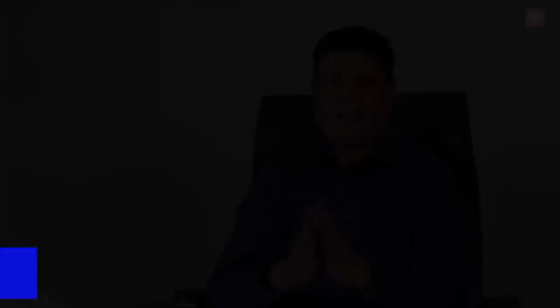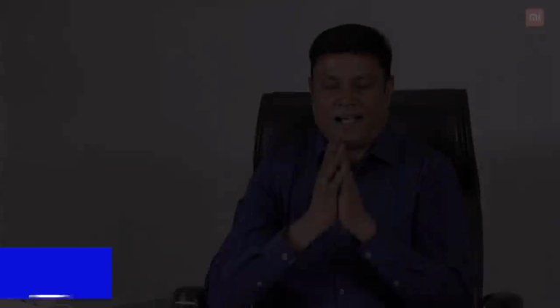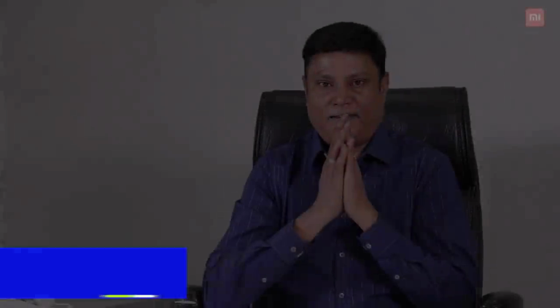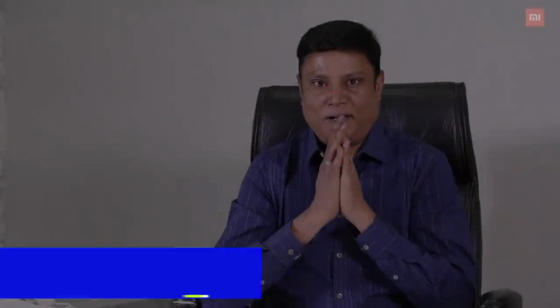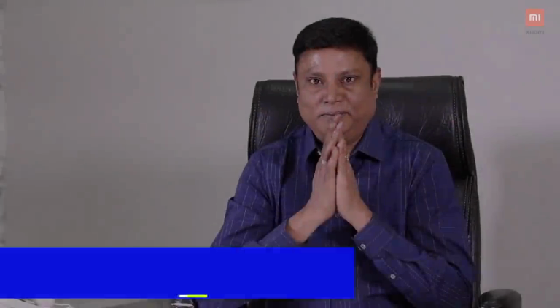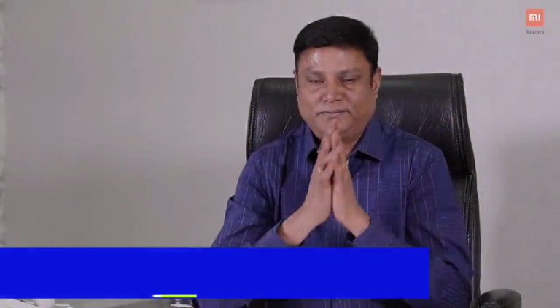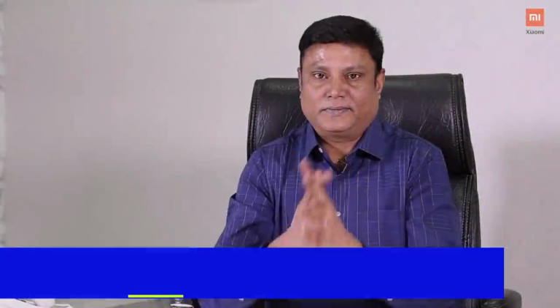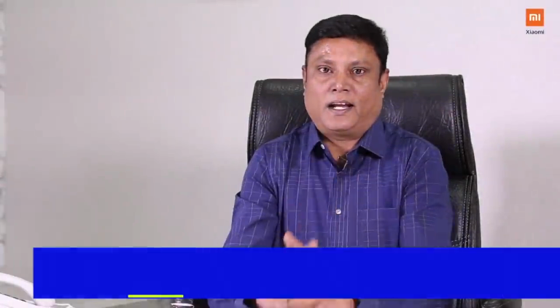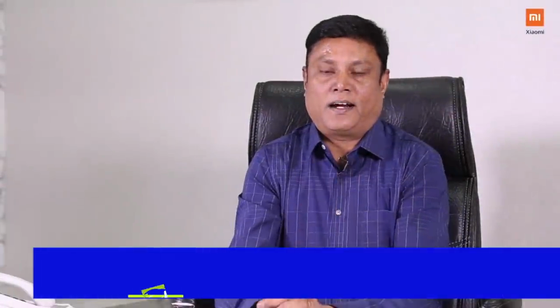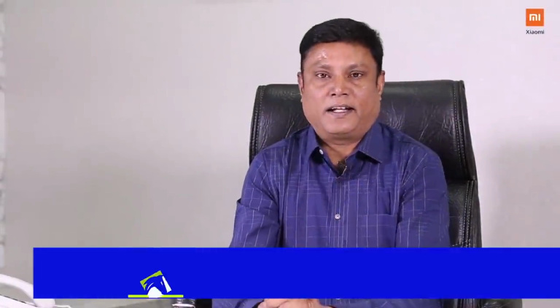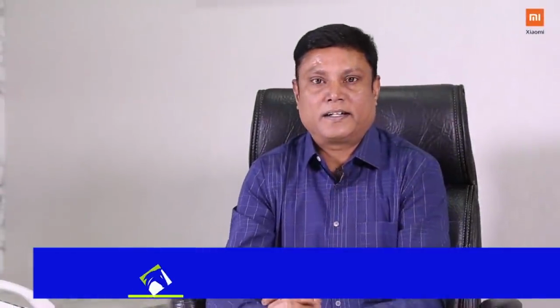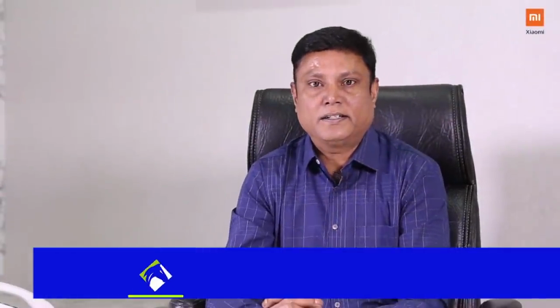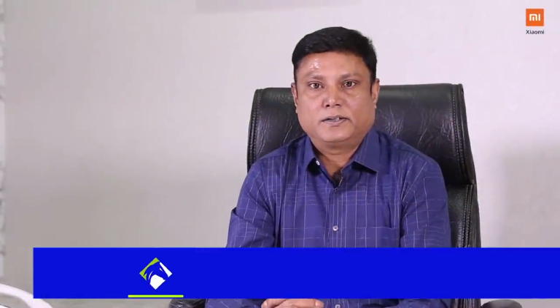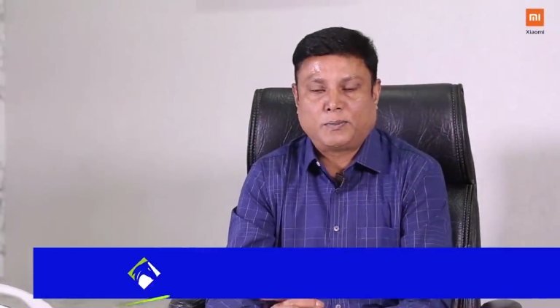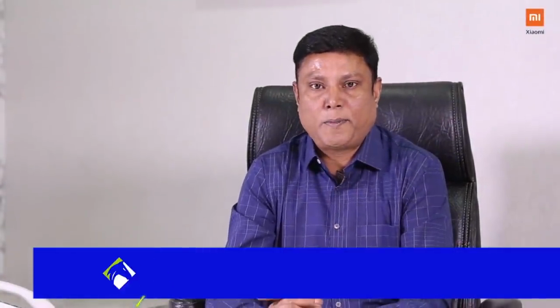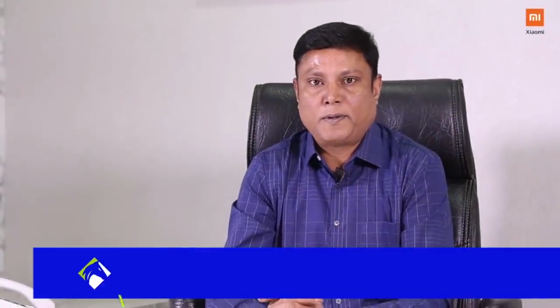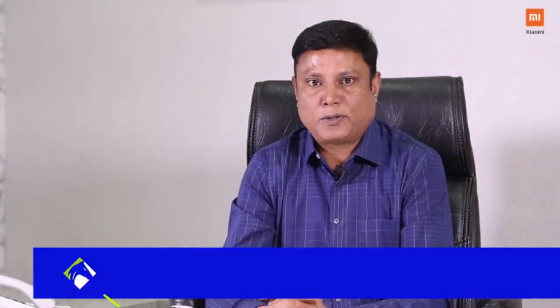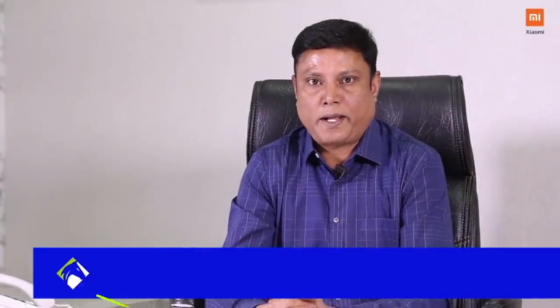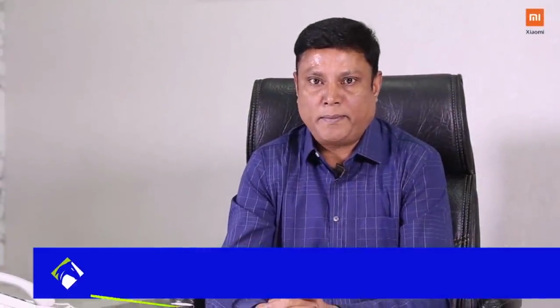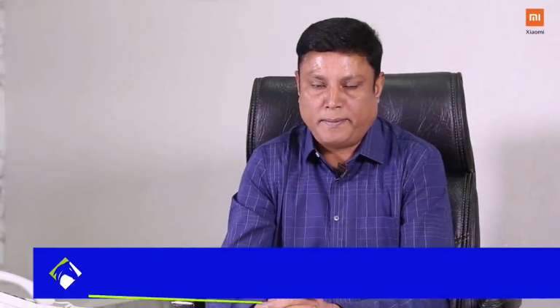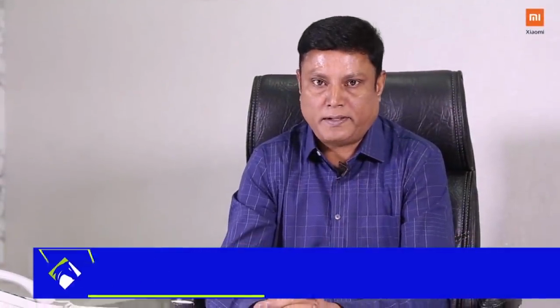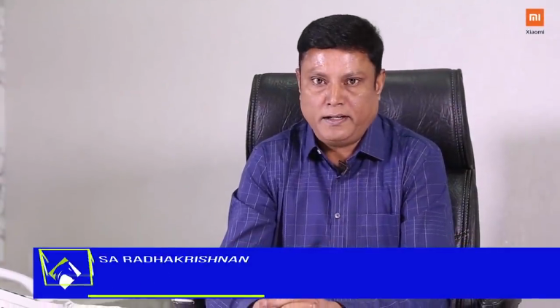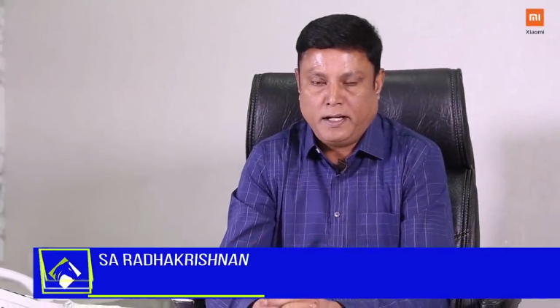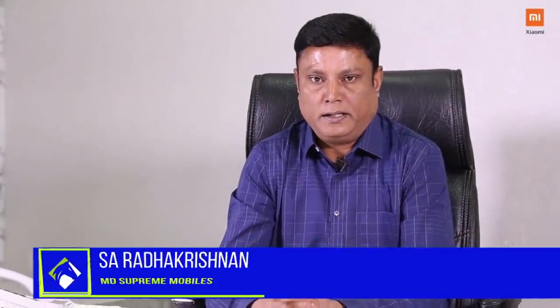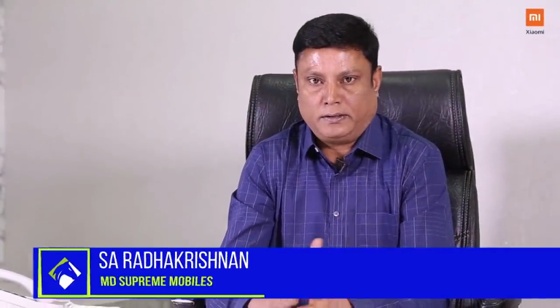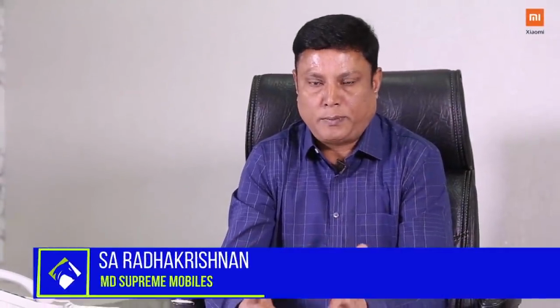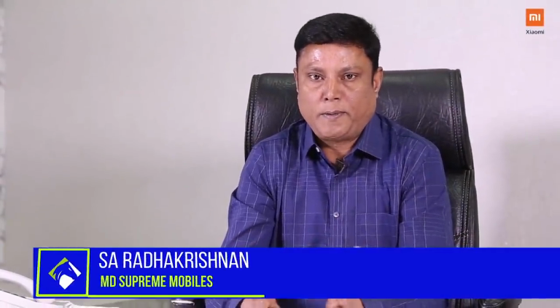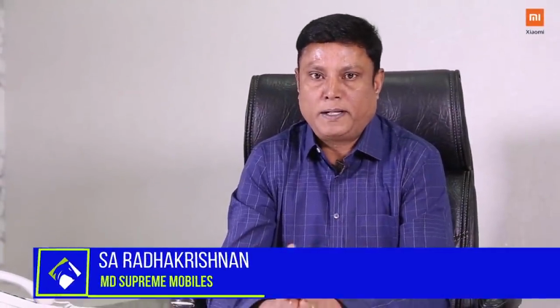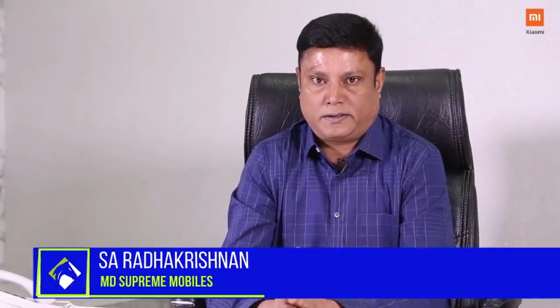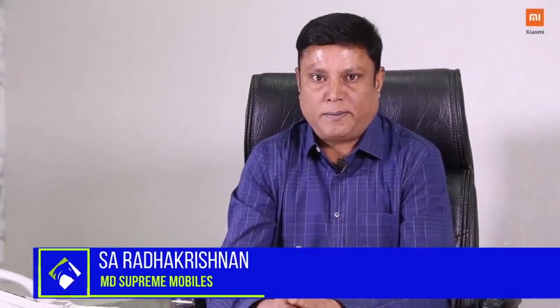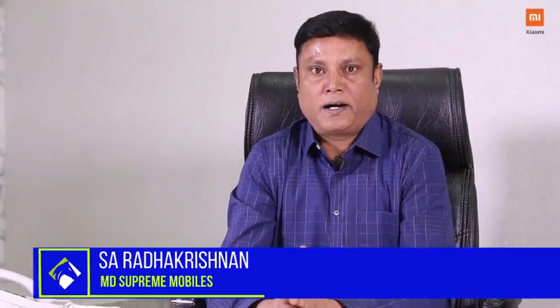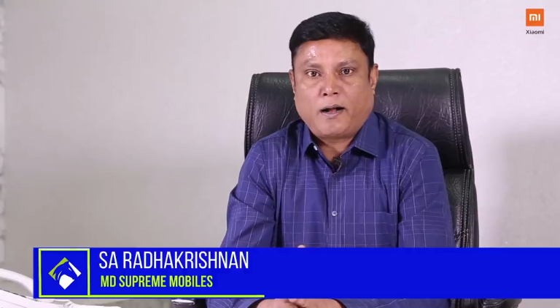Hello, my name is Radha Krishan. I am here to talk about Supreme Mobiles. Supreme Mobiles is in Tamil Nadu.